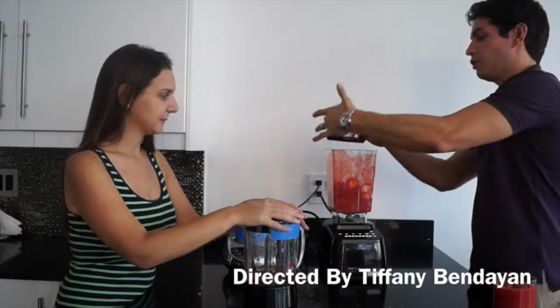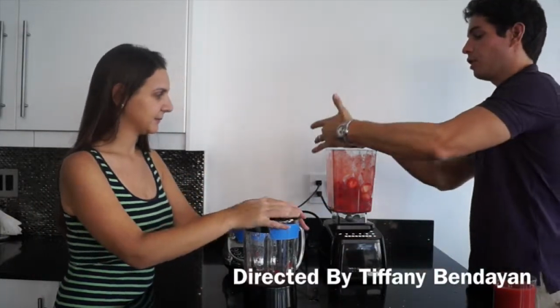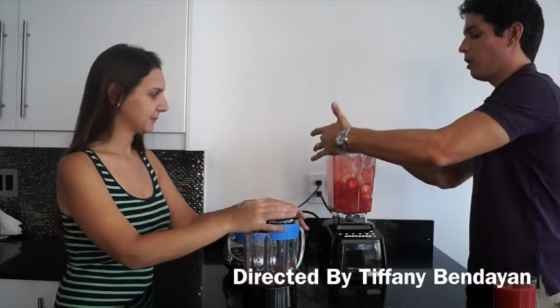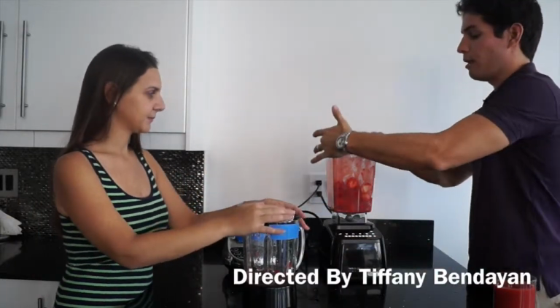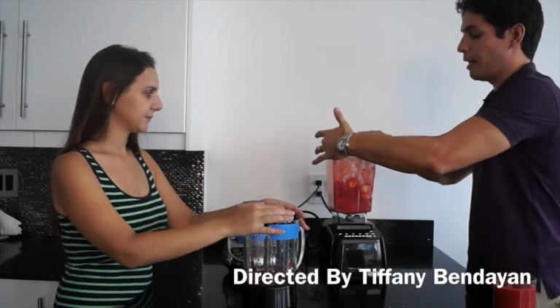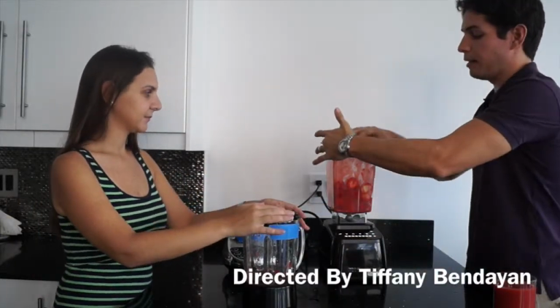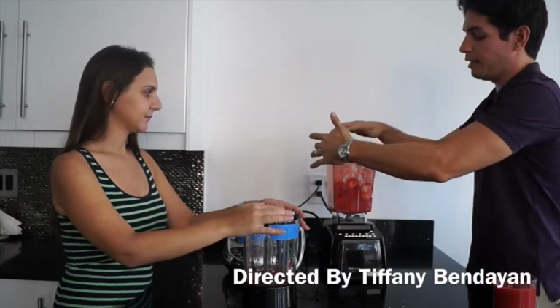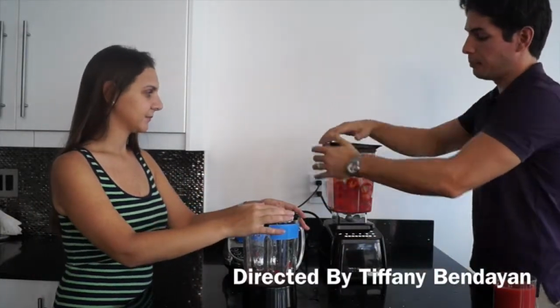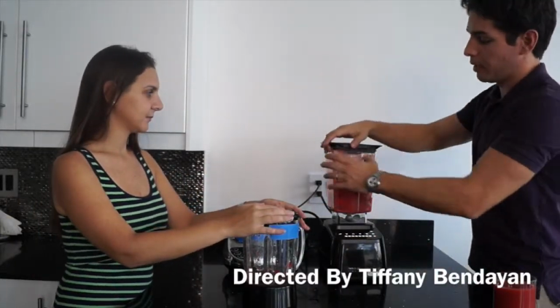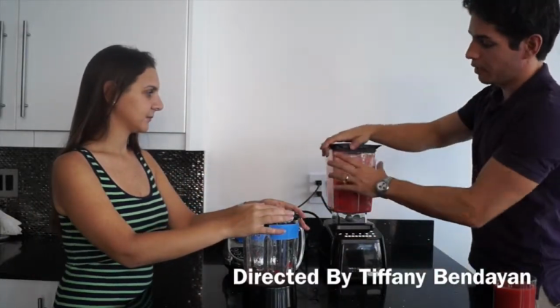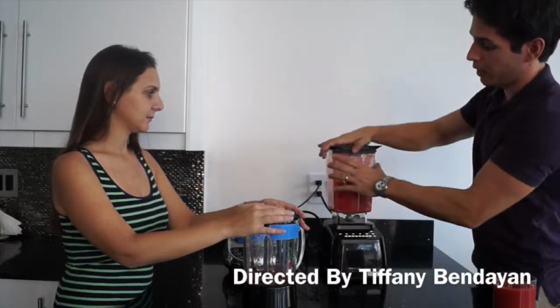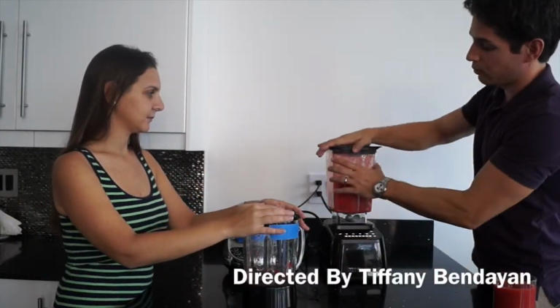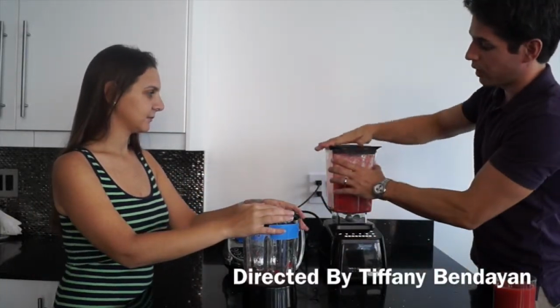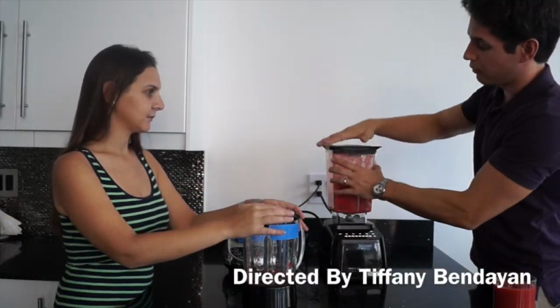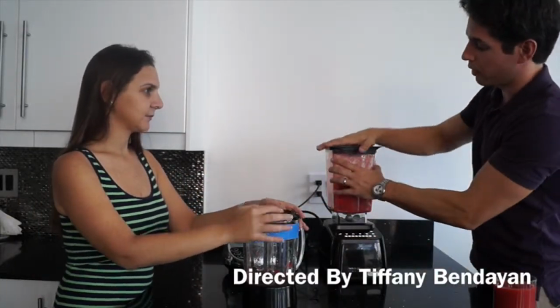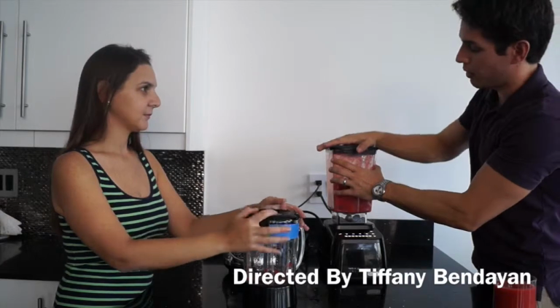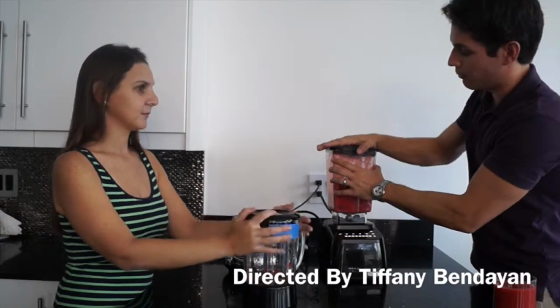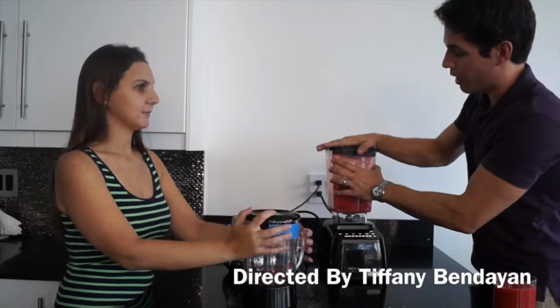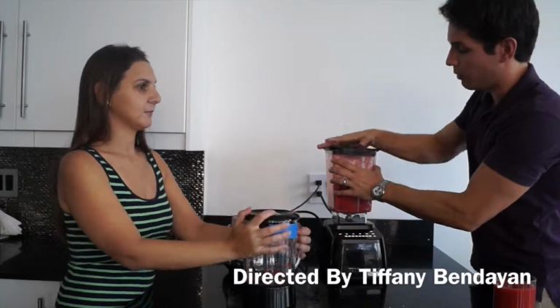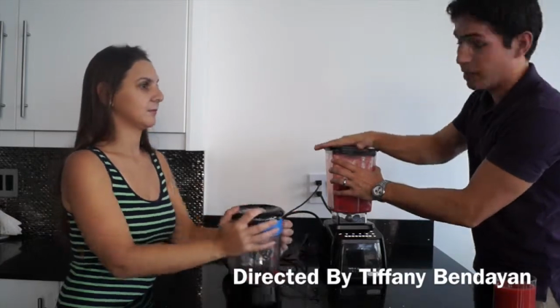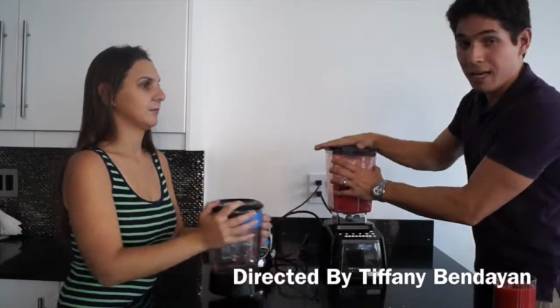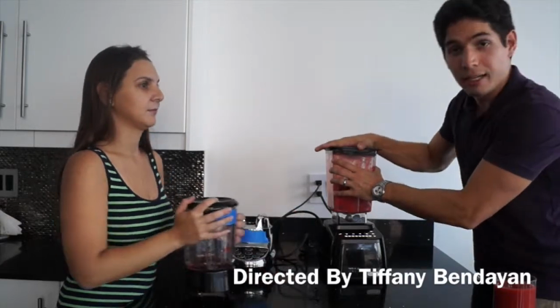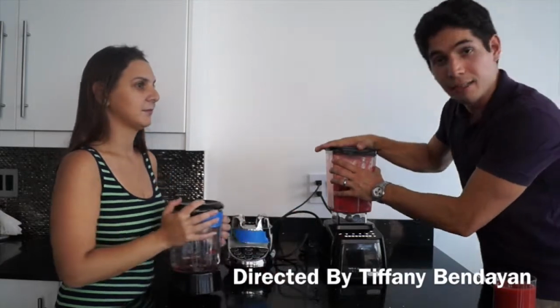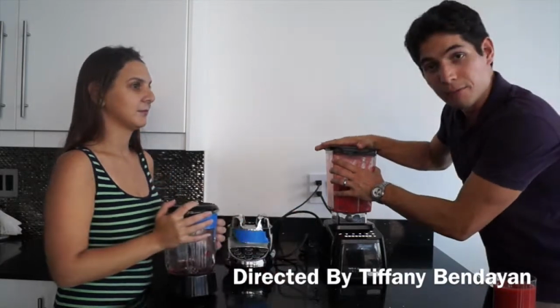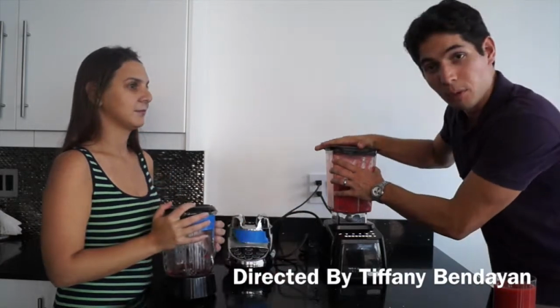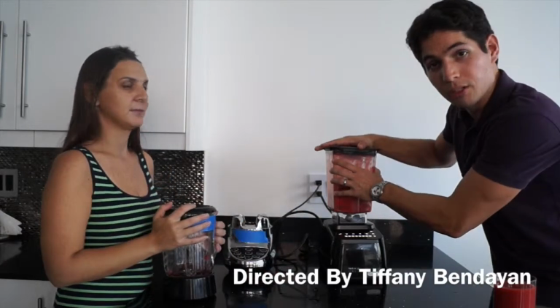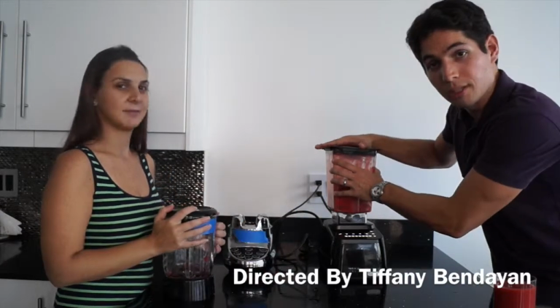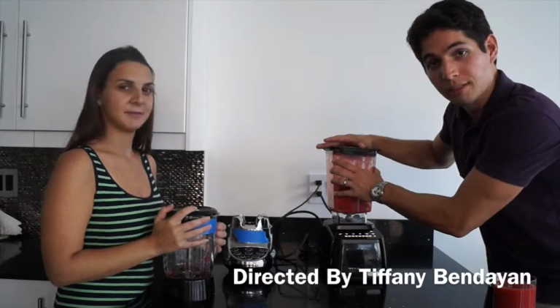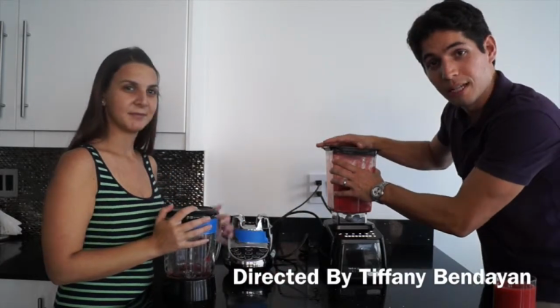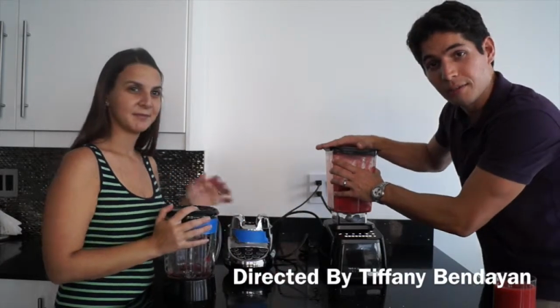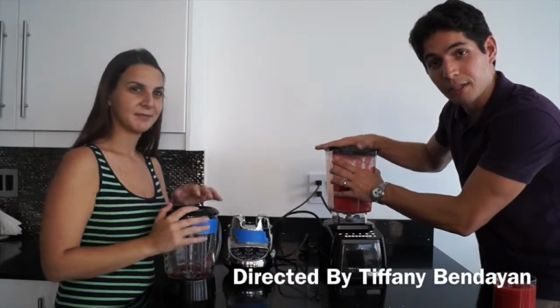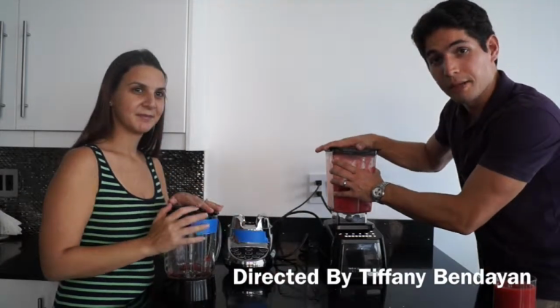We're just going to go ahead and blend these, but you guys are going to have to stick around for that one. Thanks a lot for watching — have a good day!